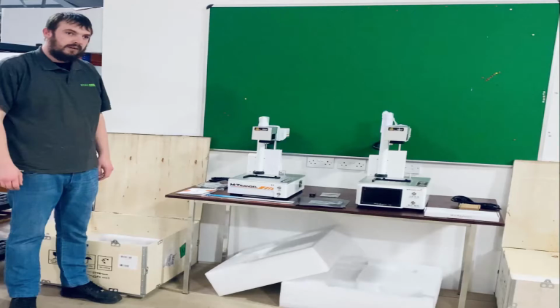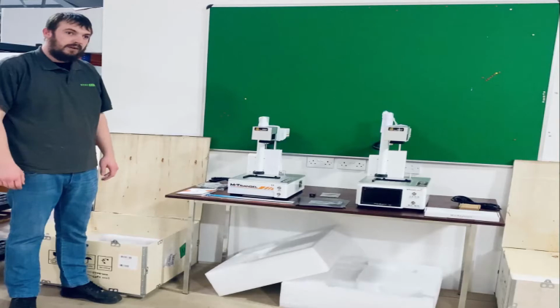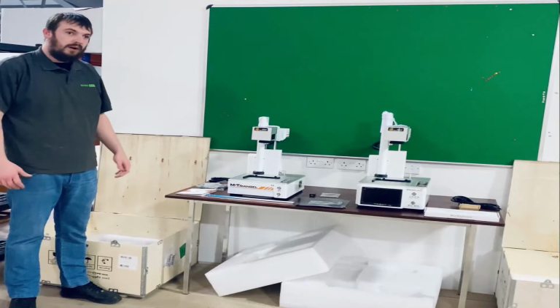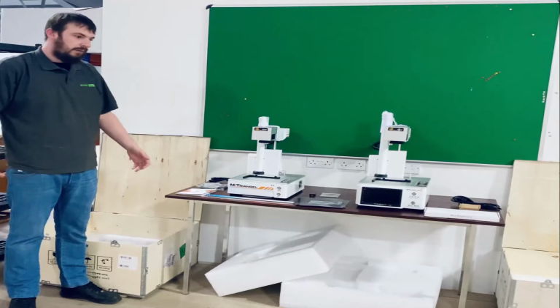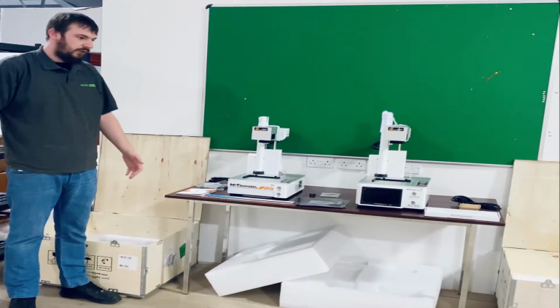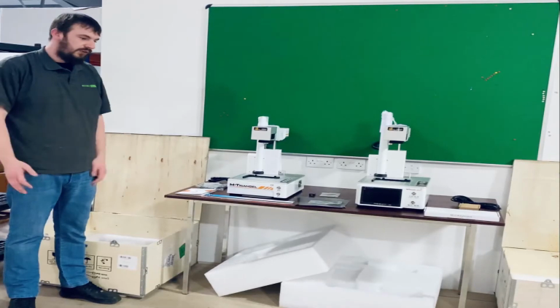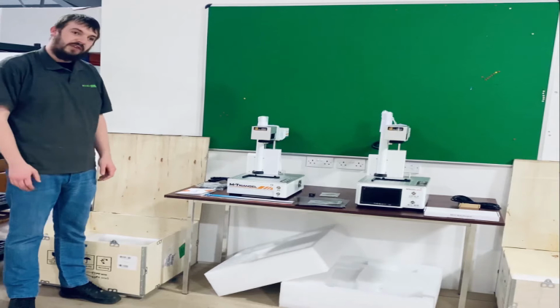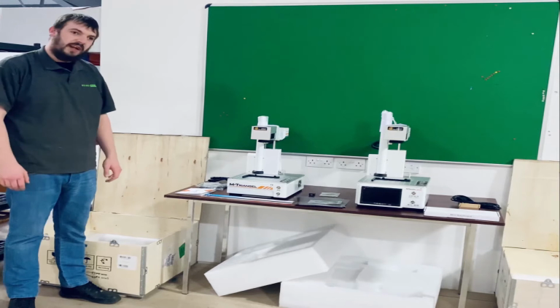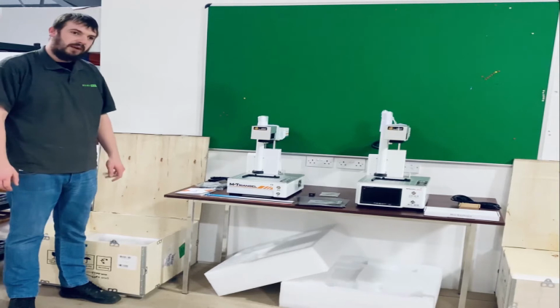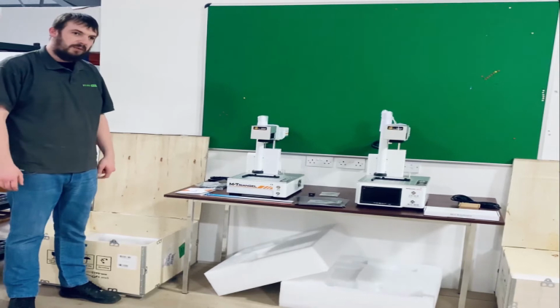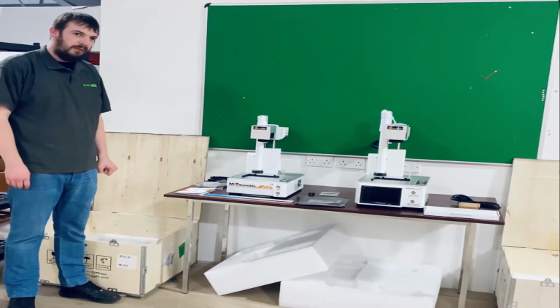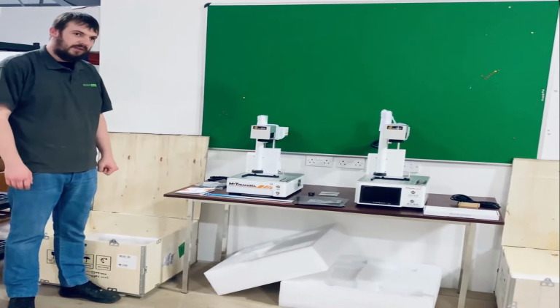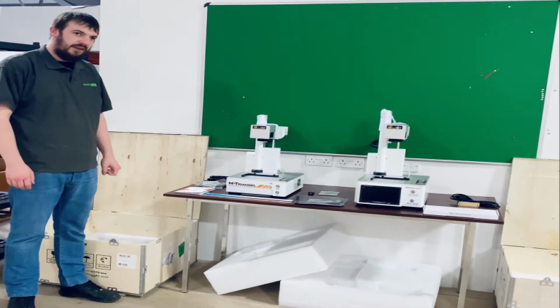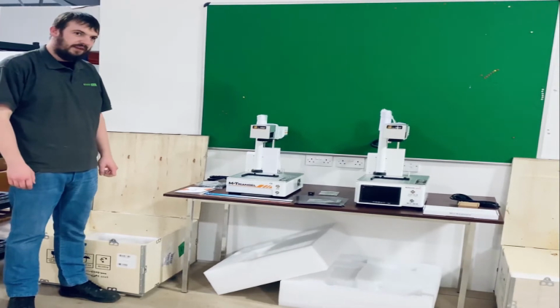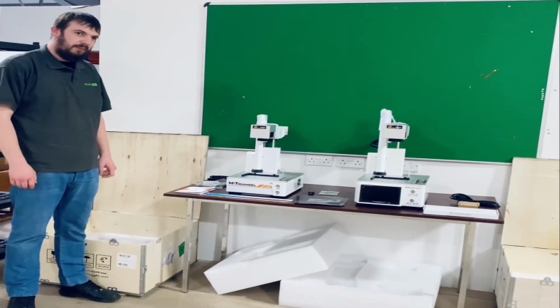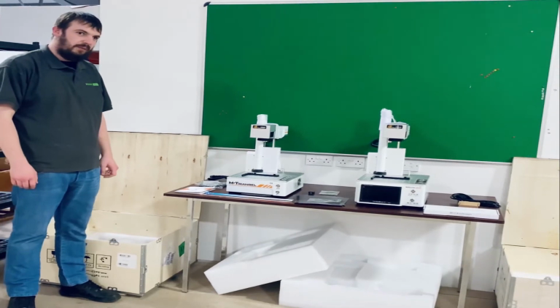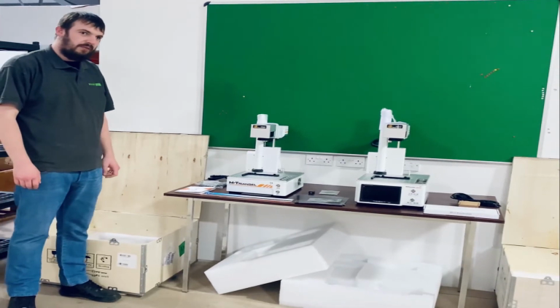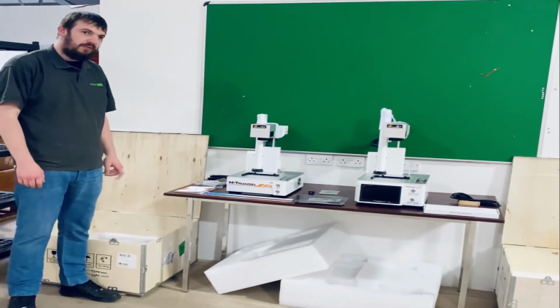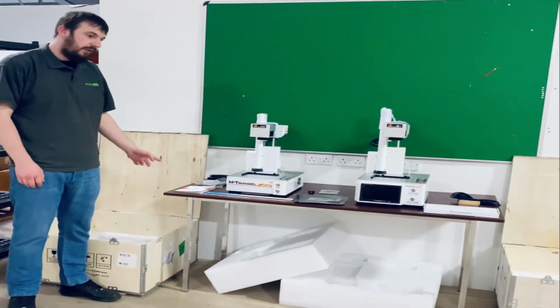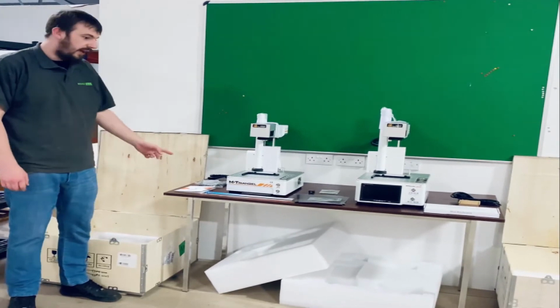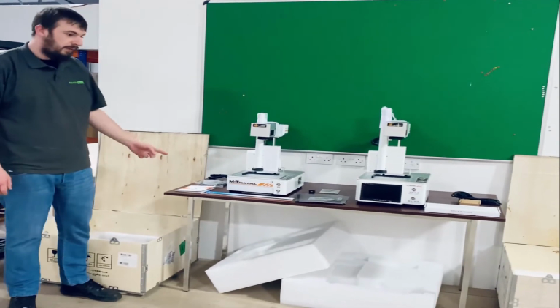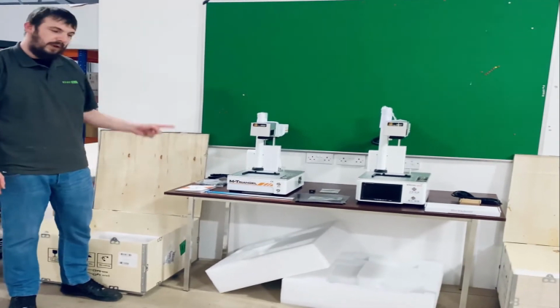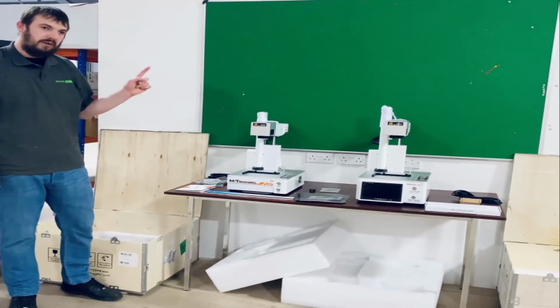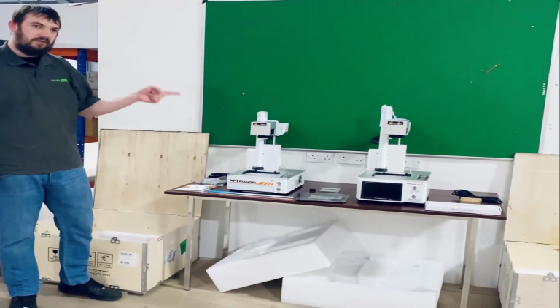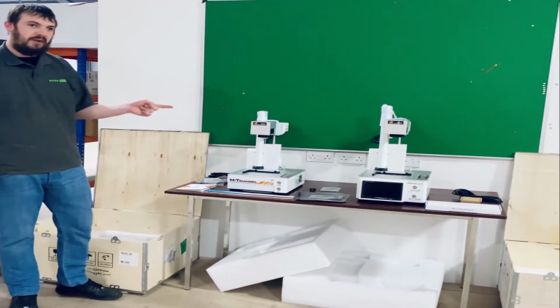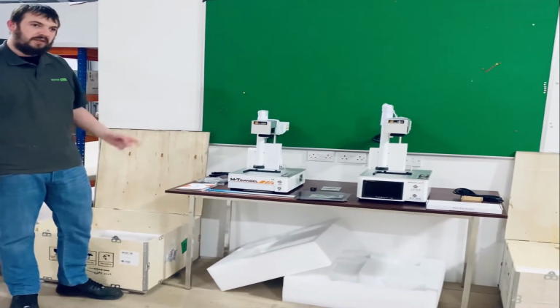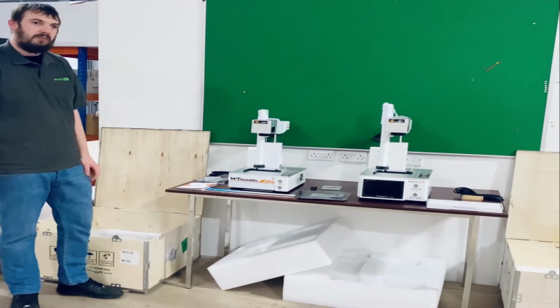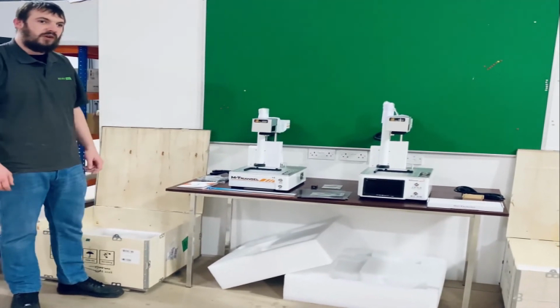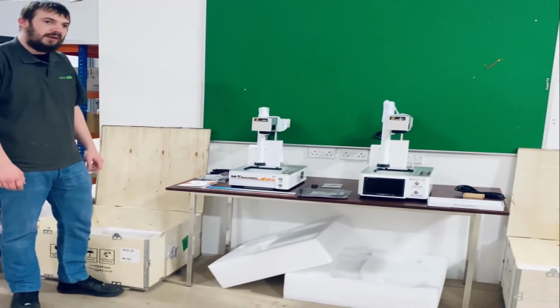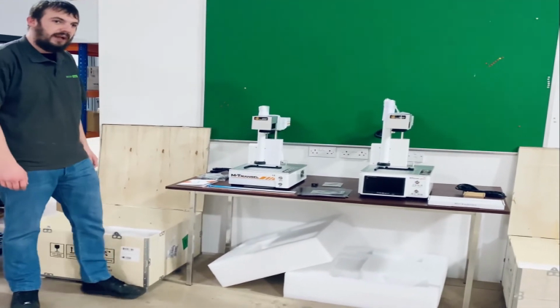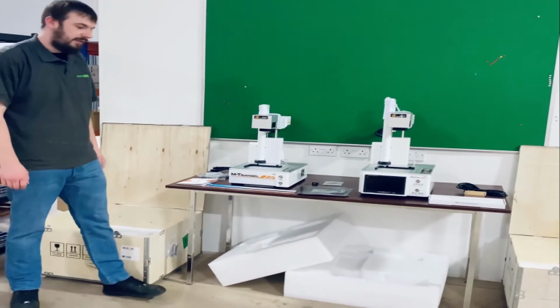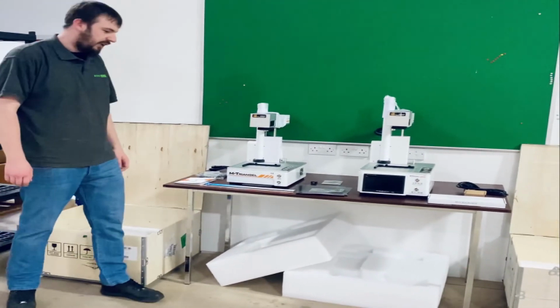Hi, I'm George and today we're going to be unboxing the BY-4 and the BY-5 M-Triangle base machine.